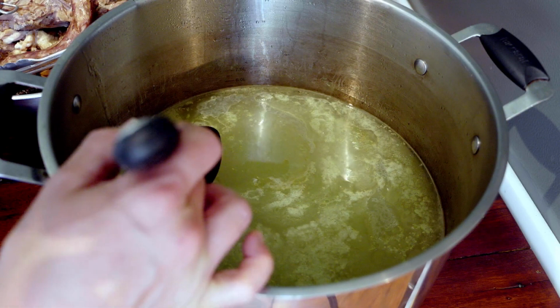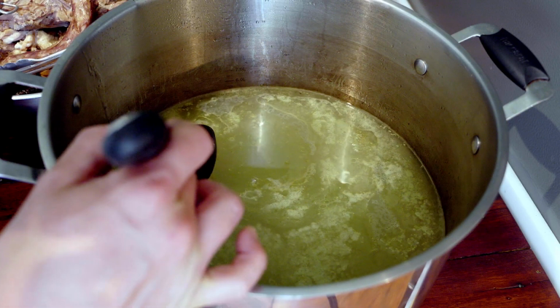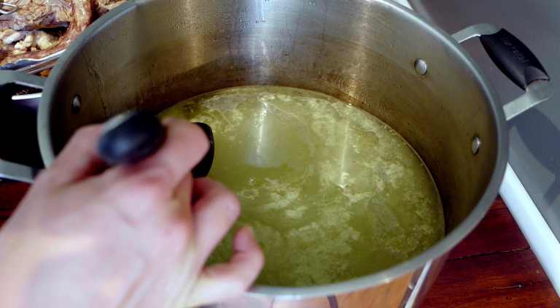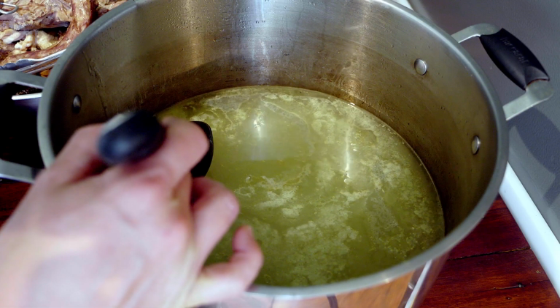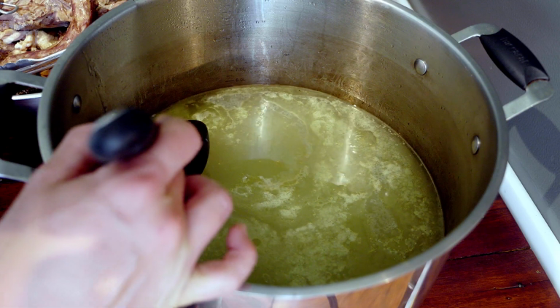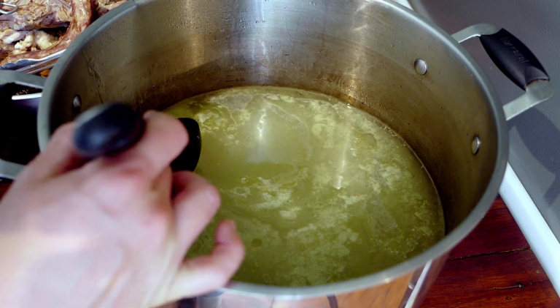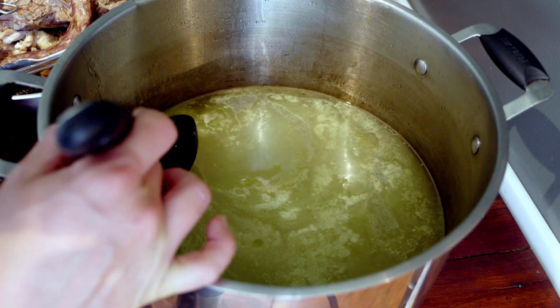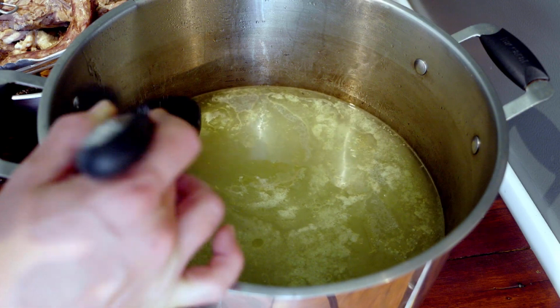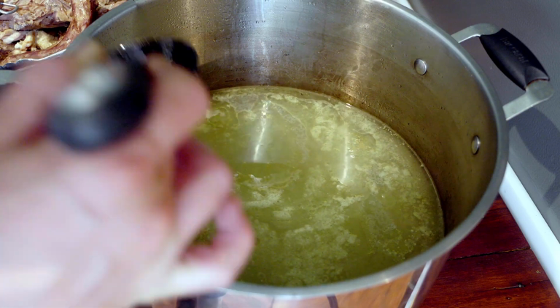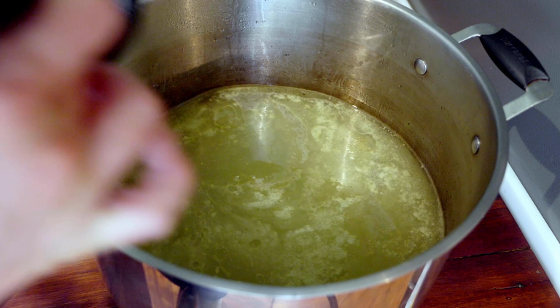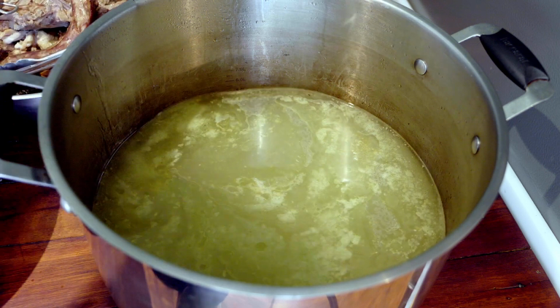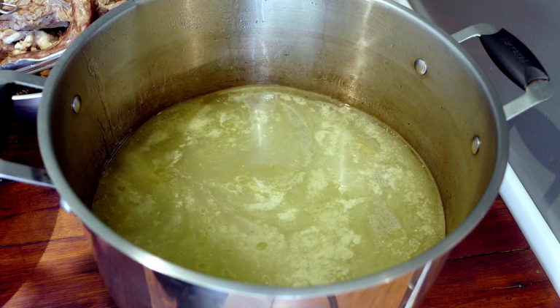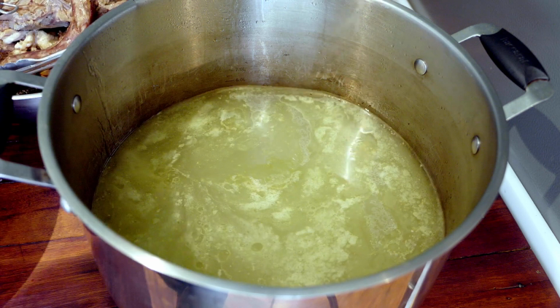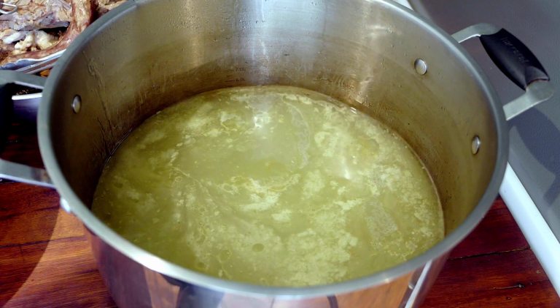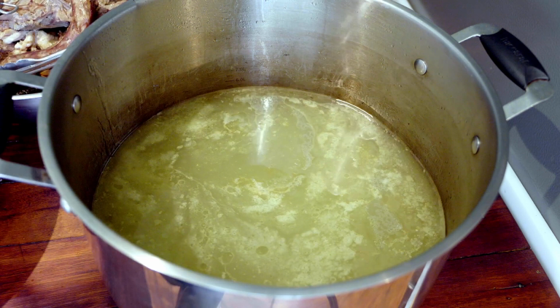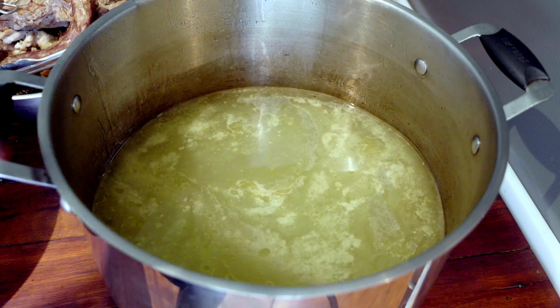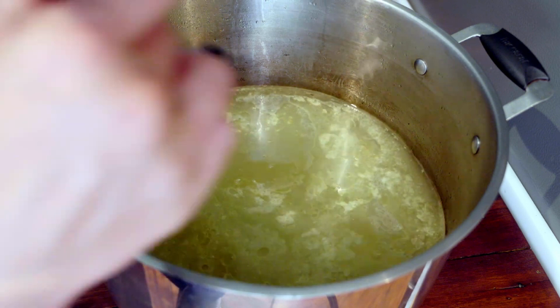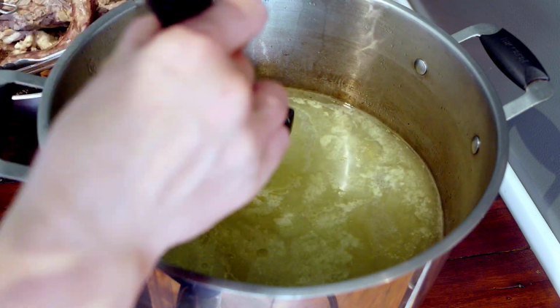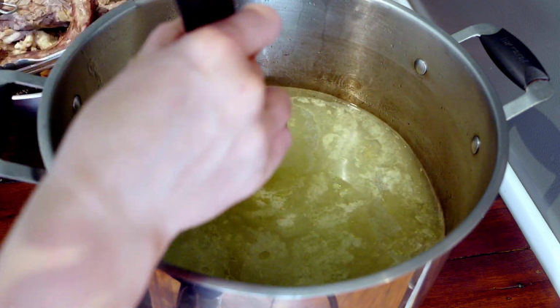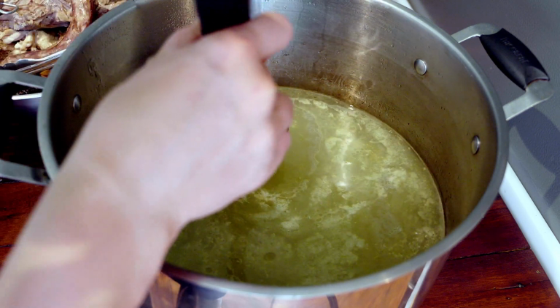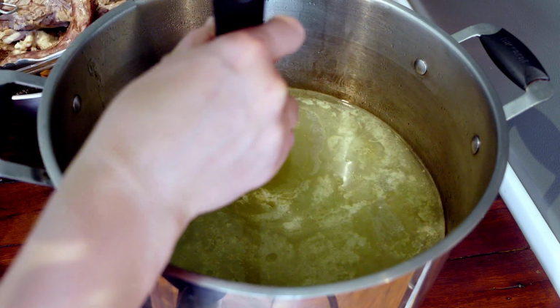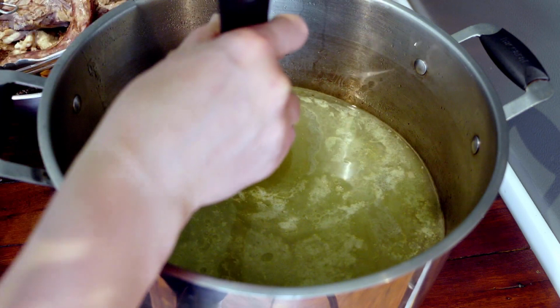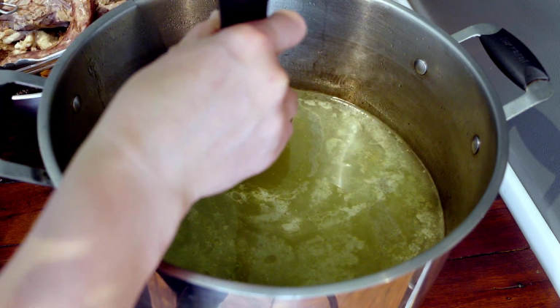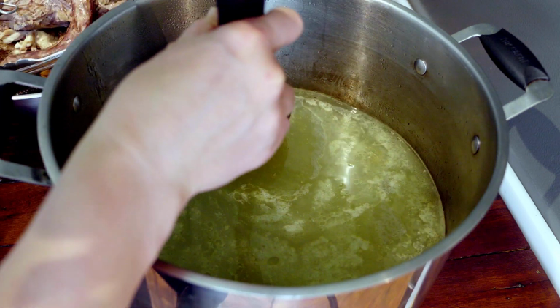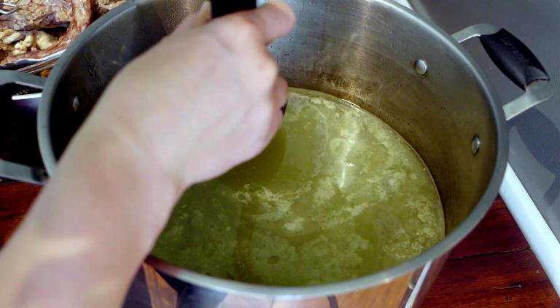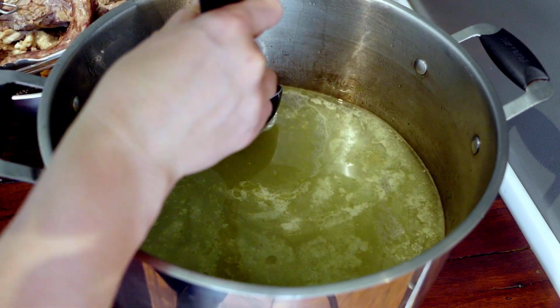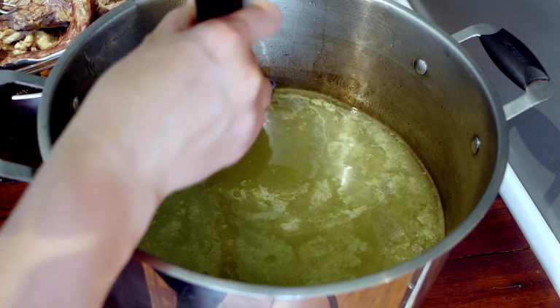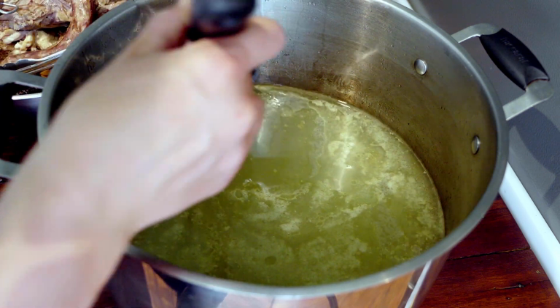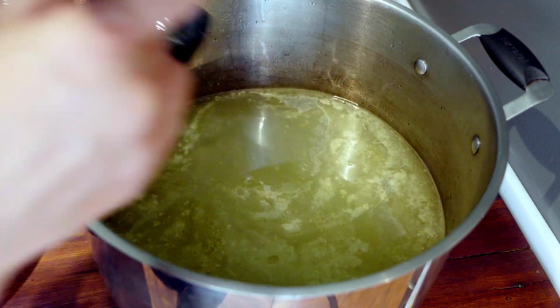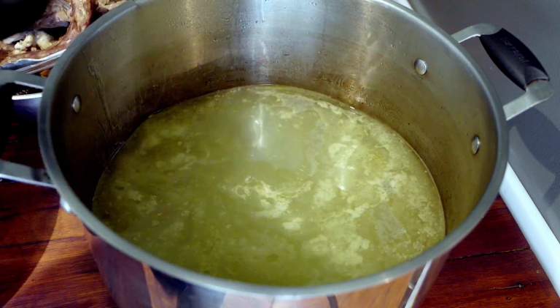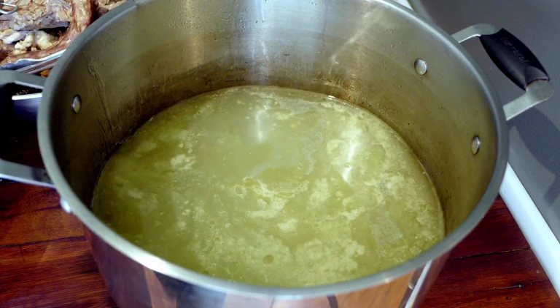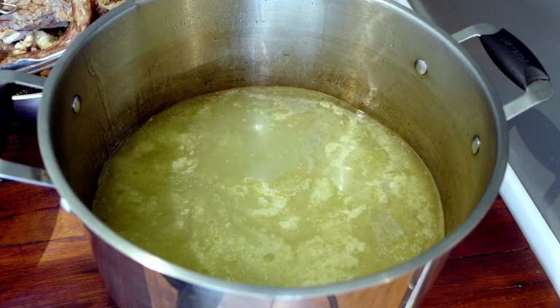Before putting the duck broth into litre or quart-sized mason jars, I skimmed off the fat from the surface.